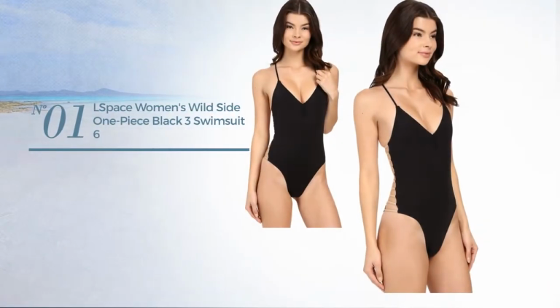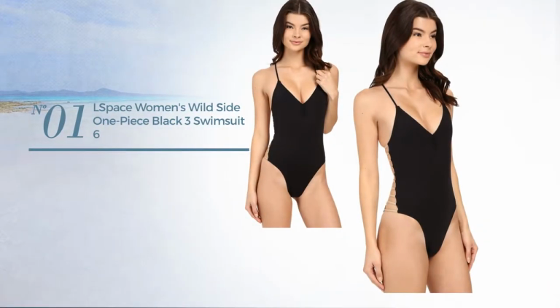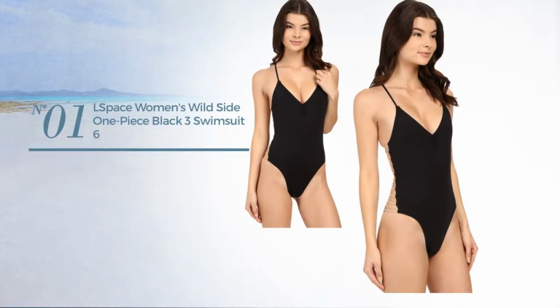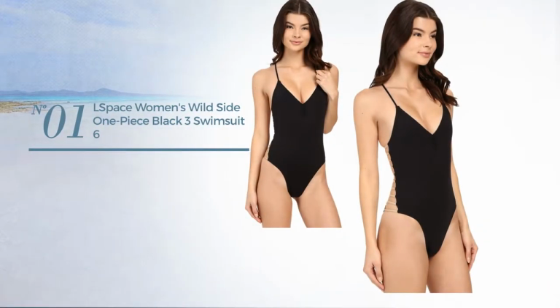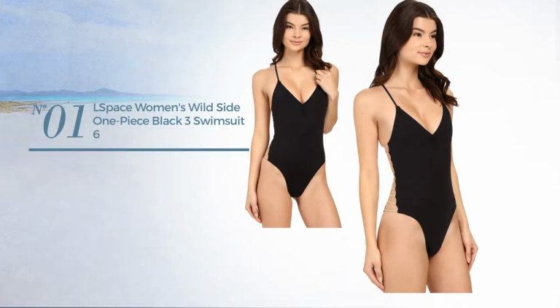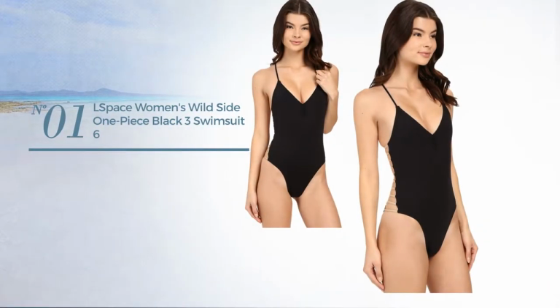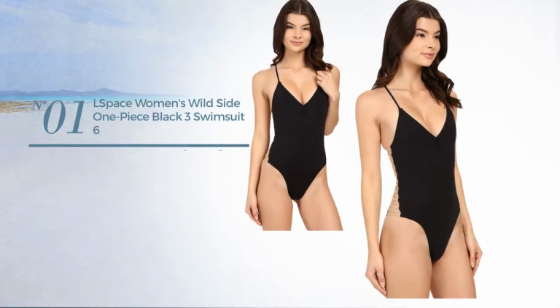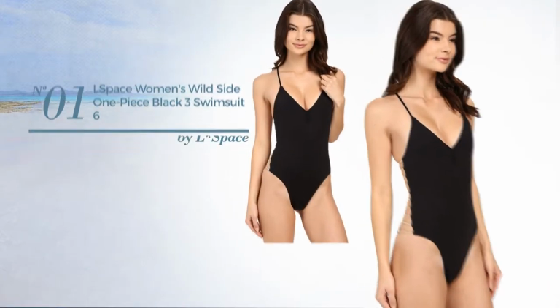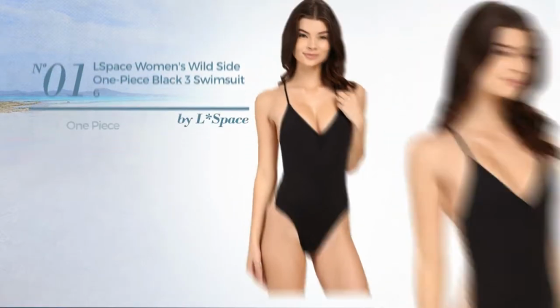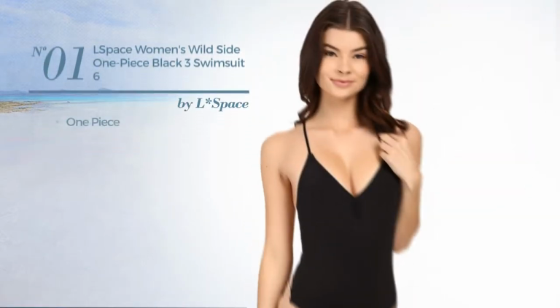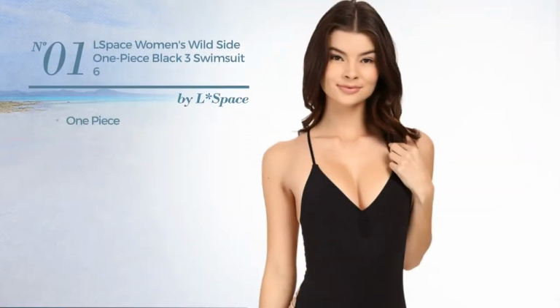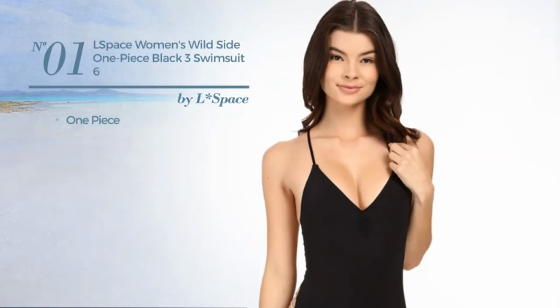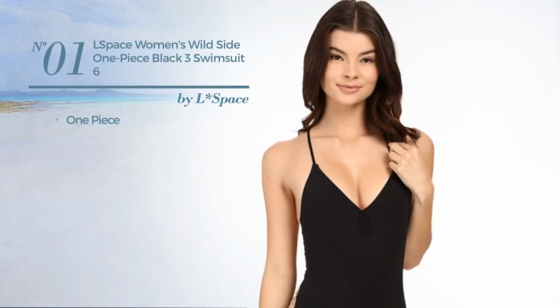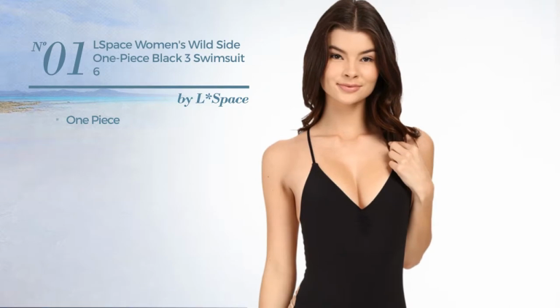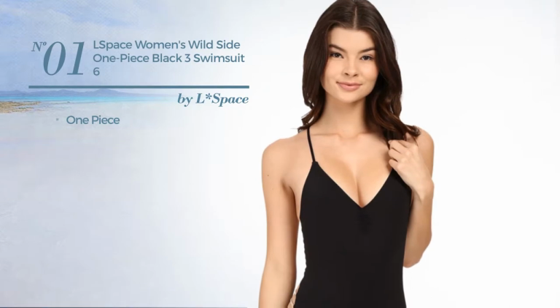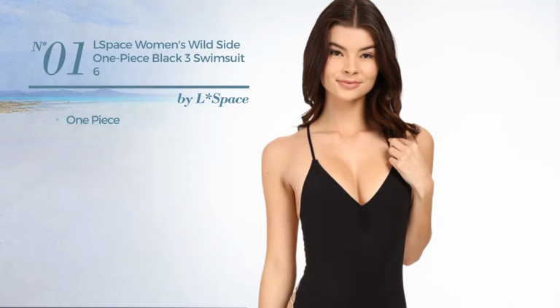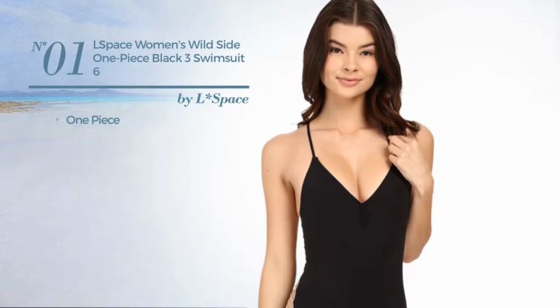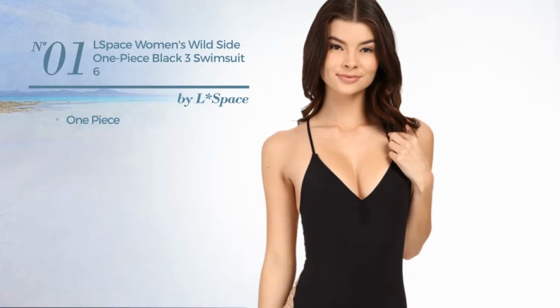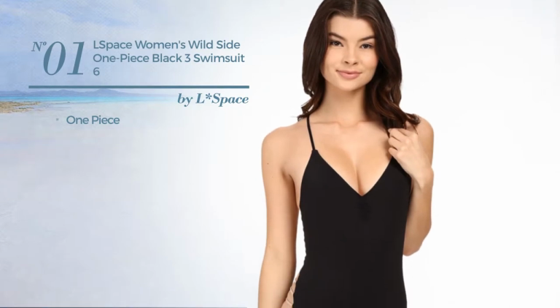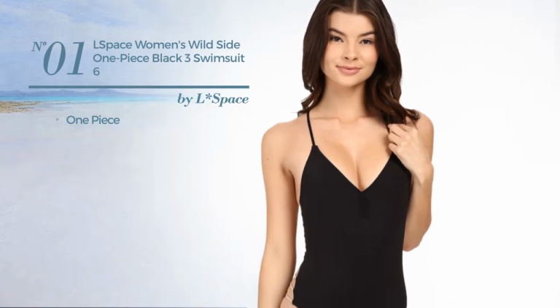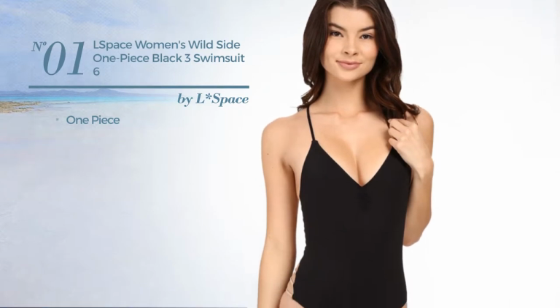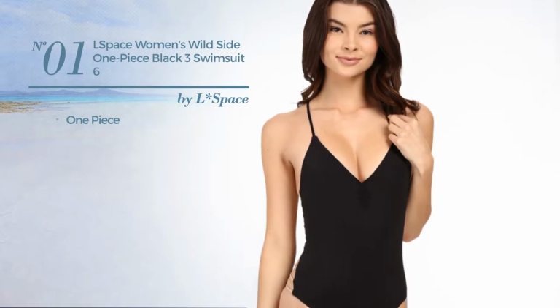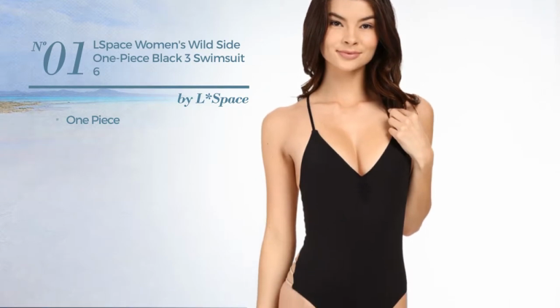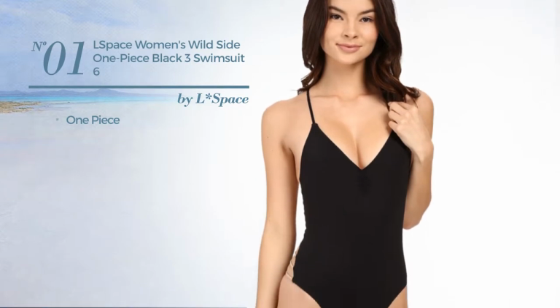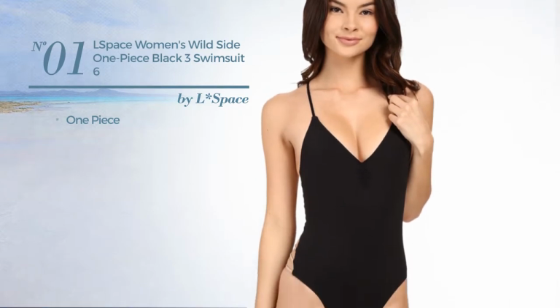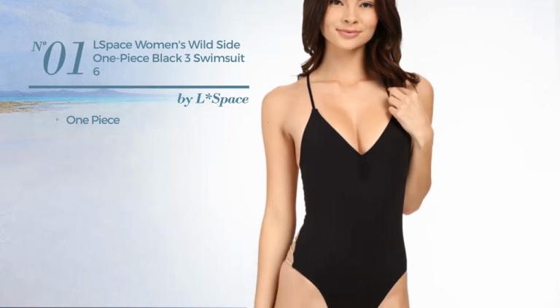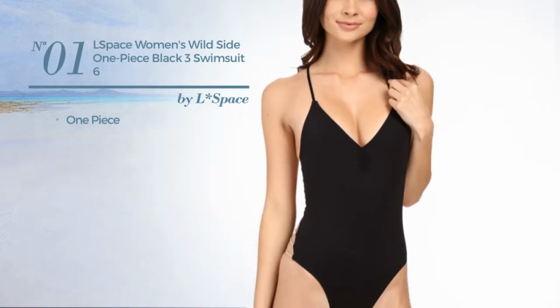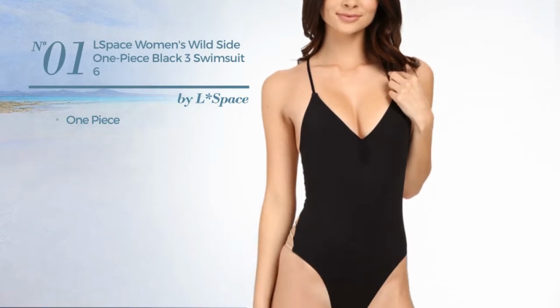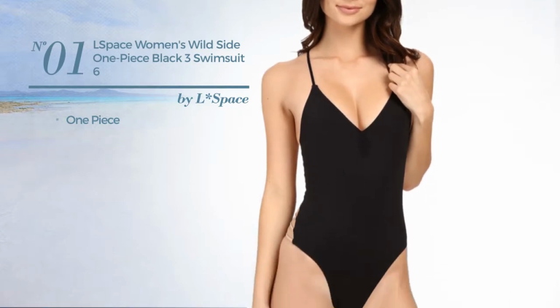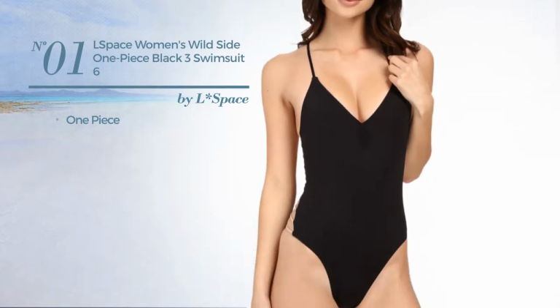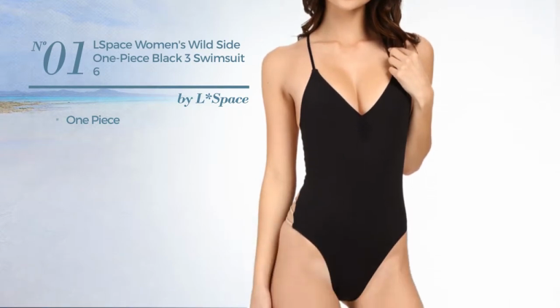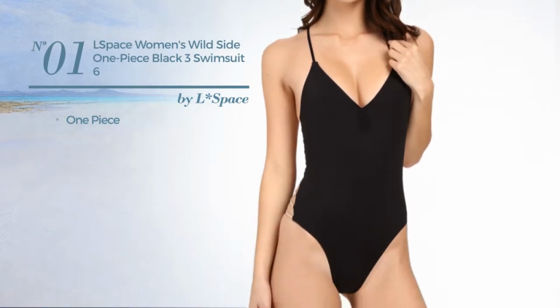Number 1. A One-Piece Swimsuit. Available in 7 more colors.